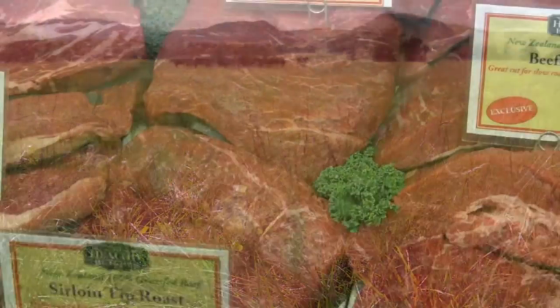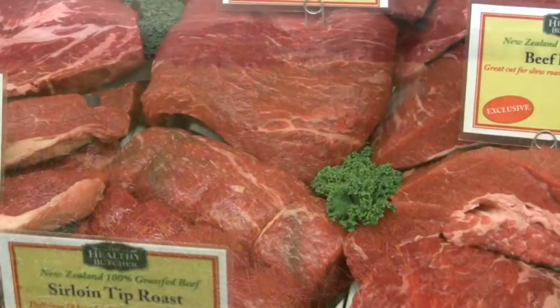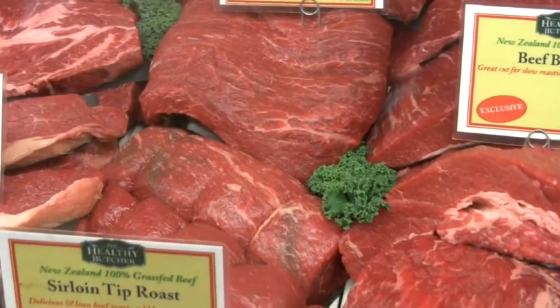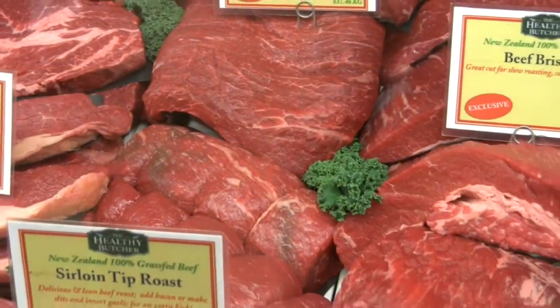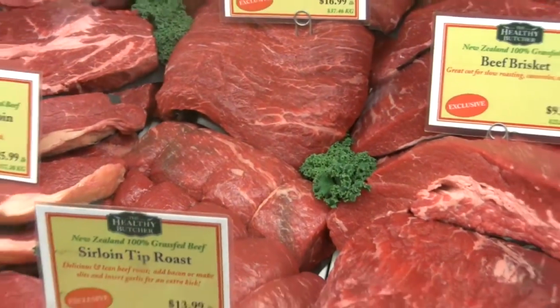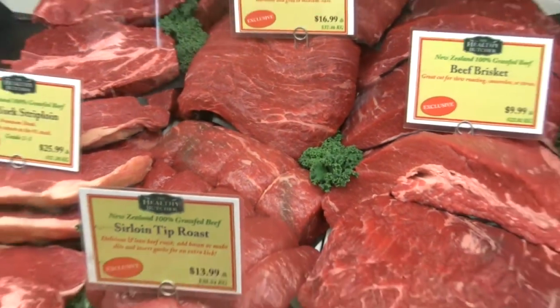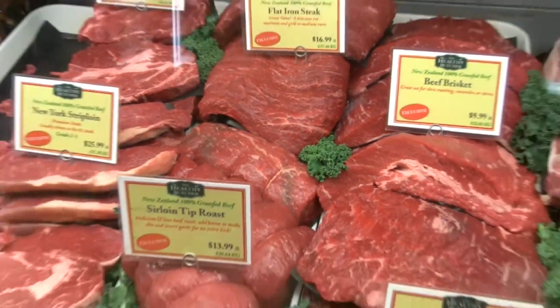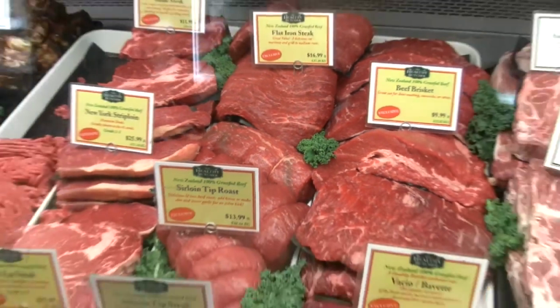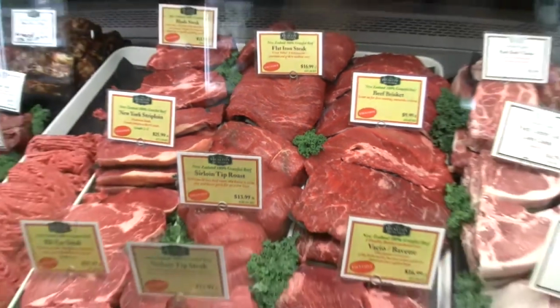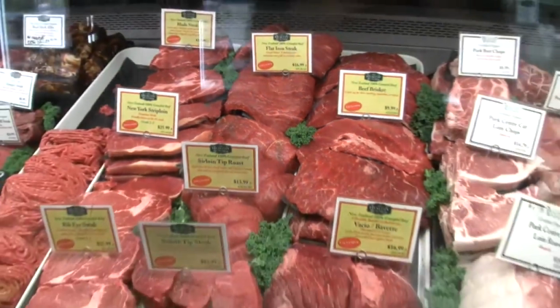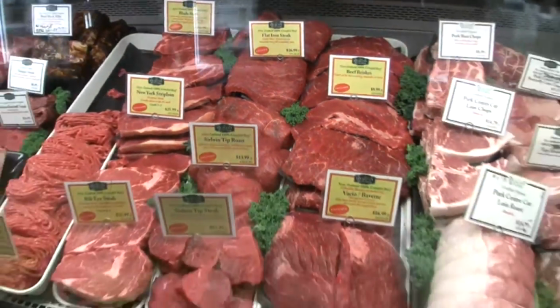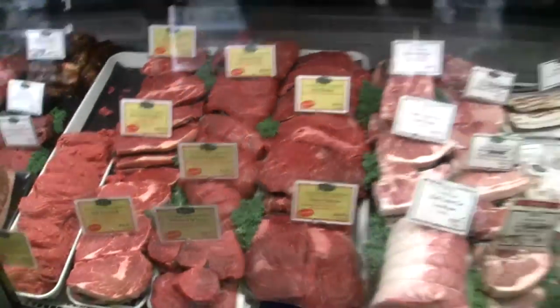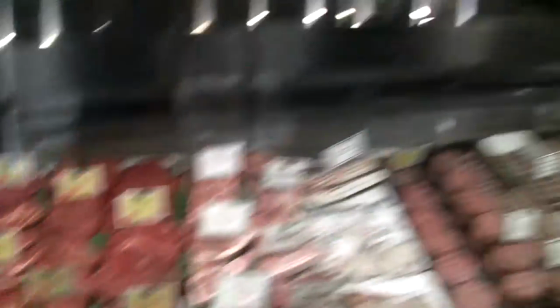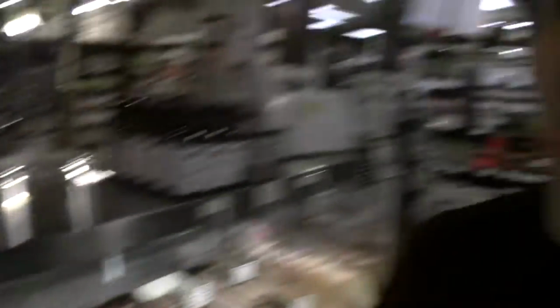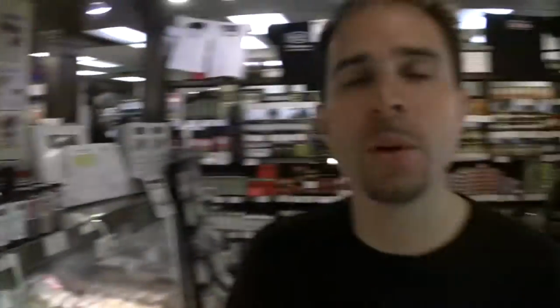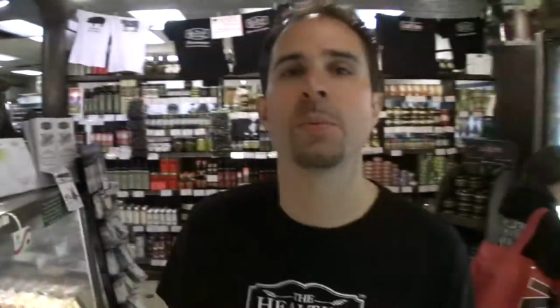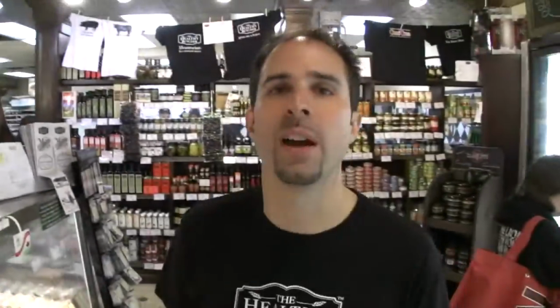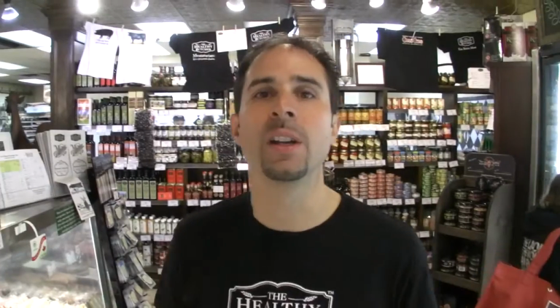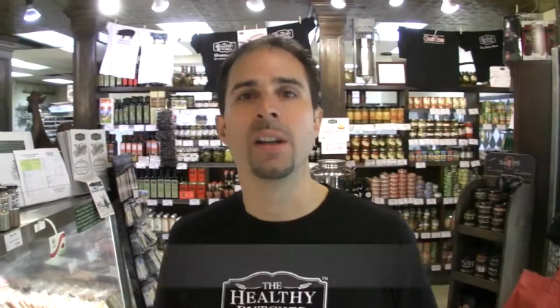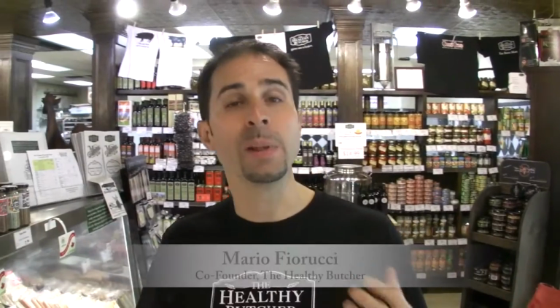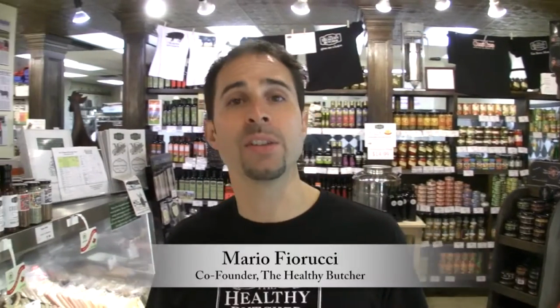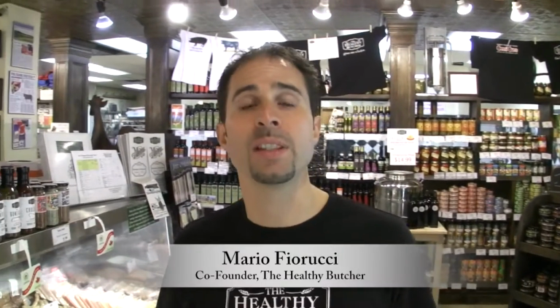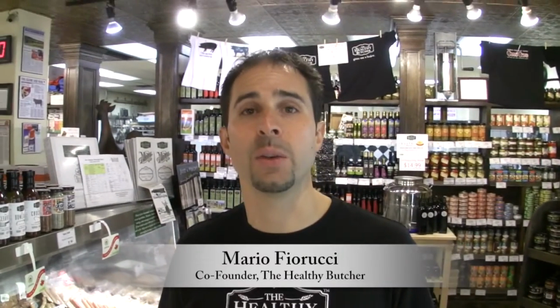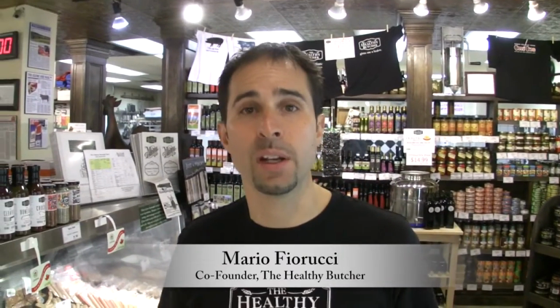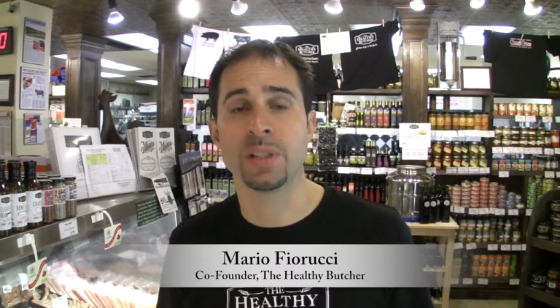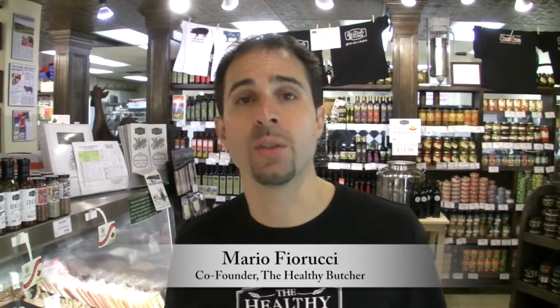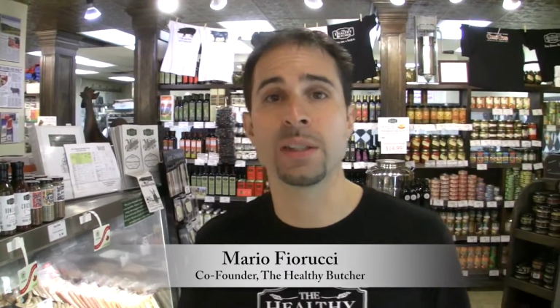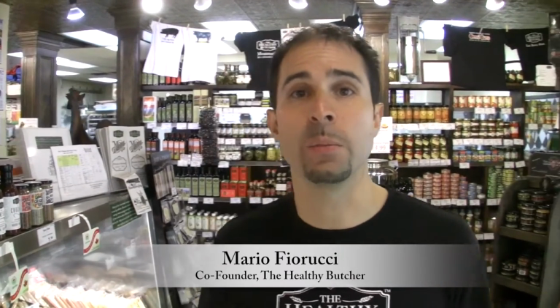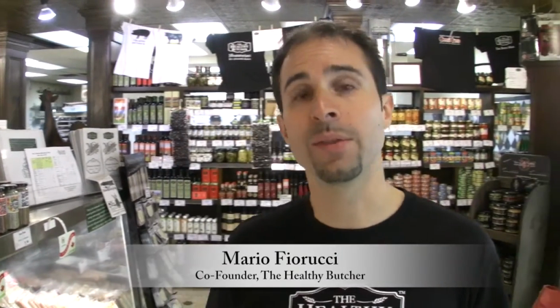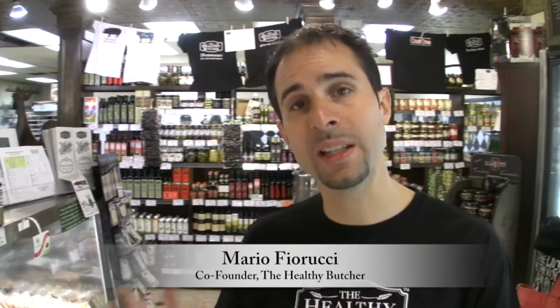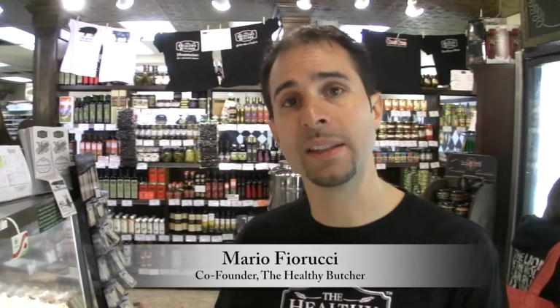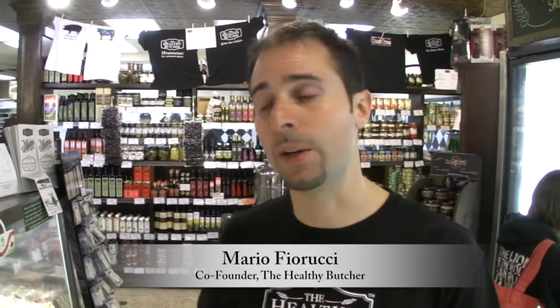100% grass-fed beef. At The Healthy Butcher we've always been proud to be leaders in selling 100% grass-fed beef raised in Ontario.